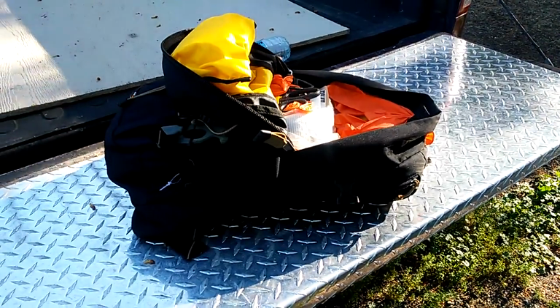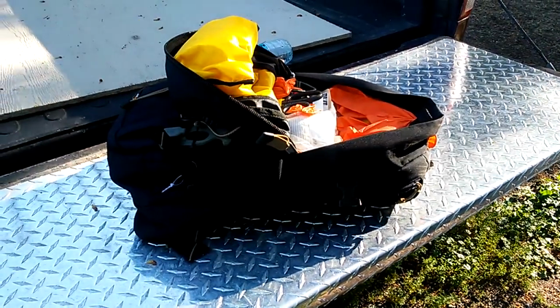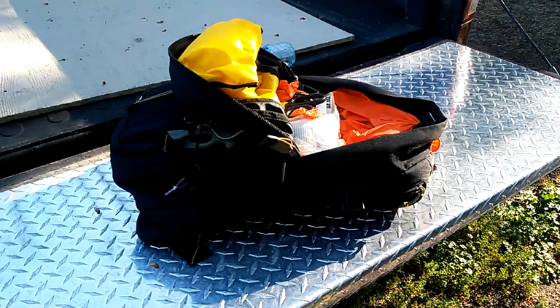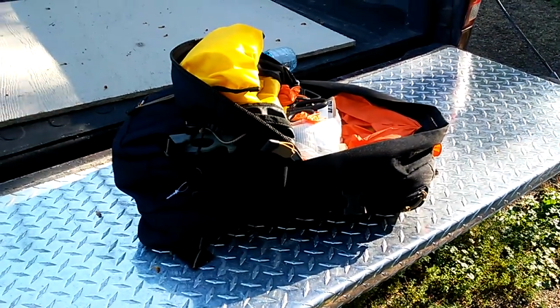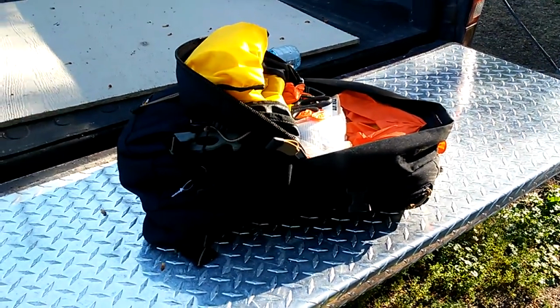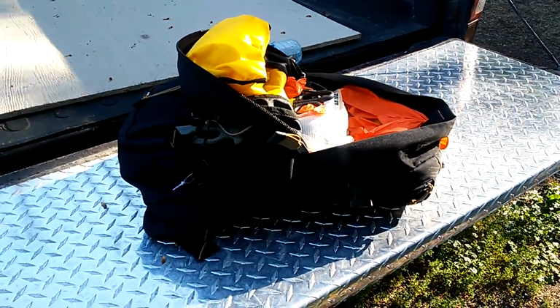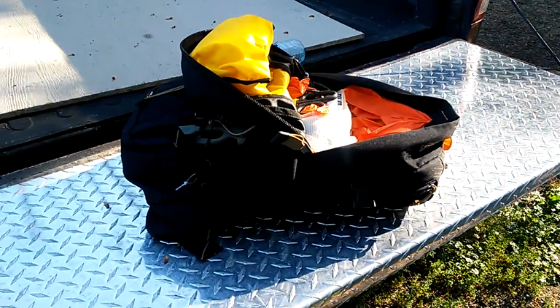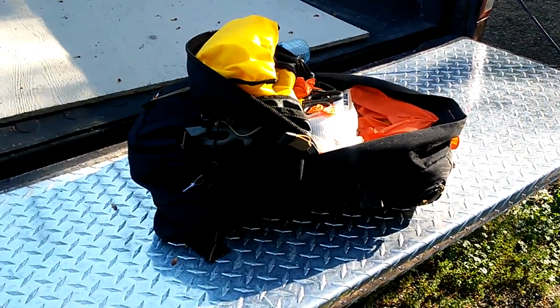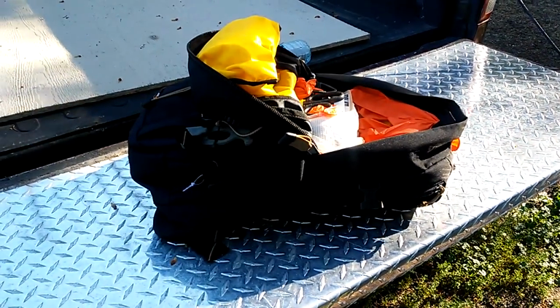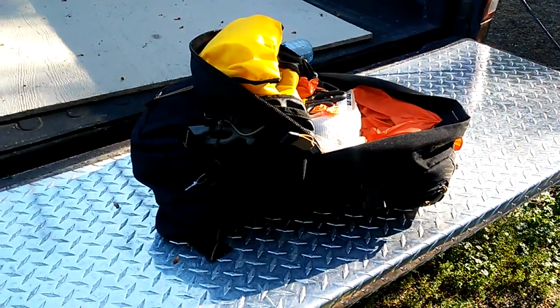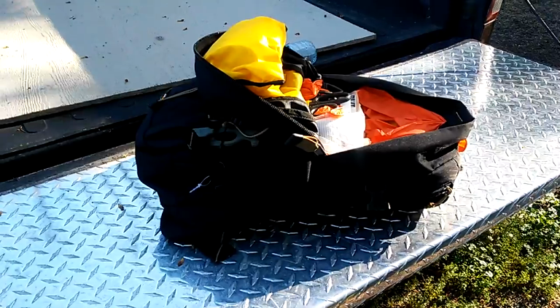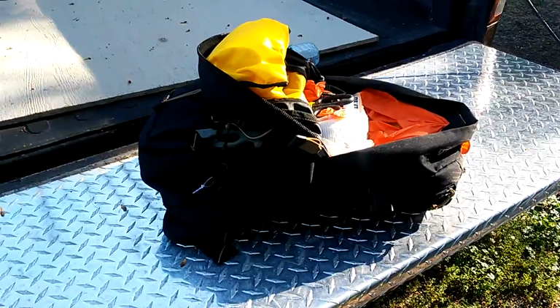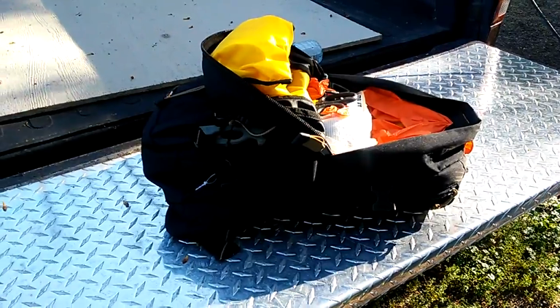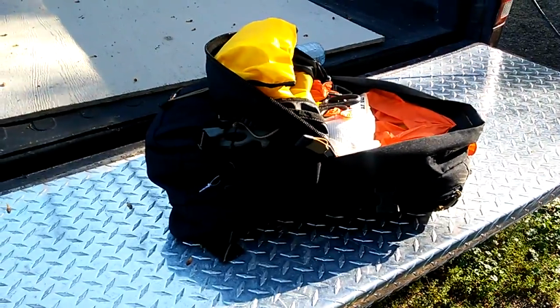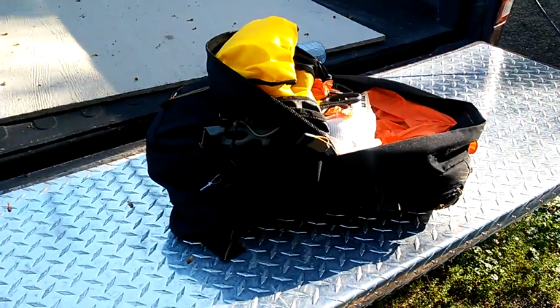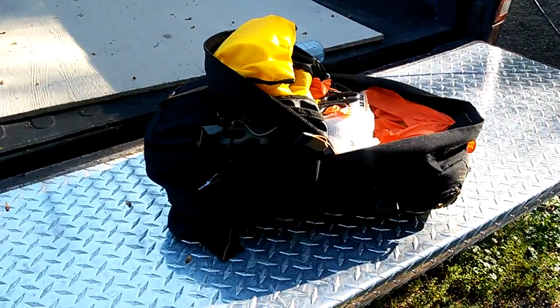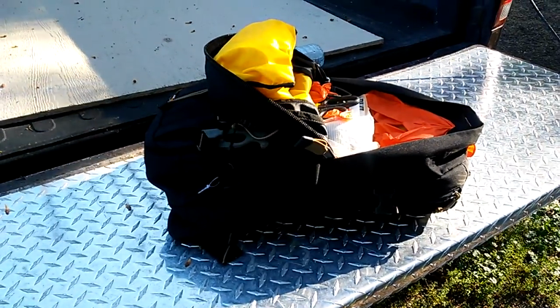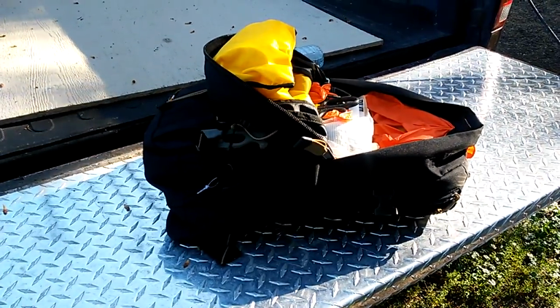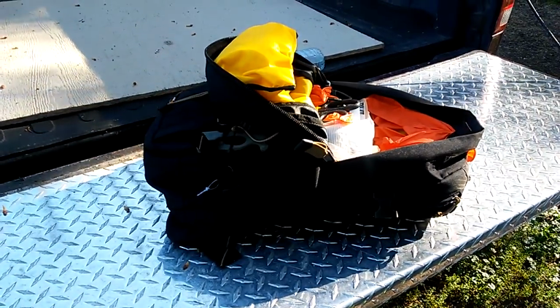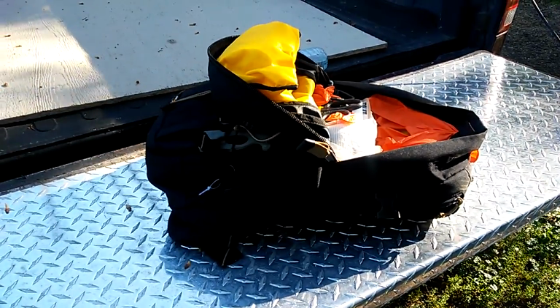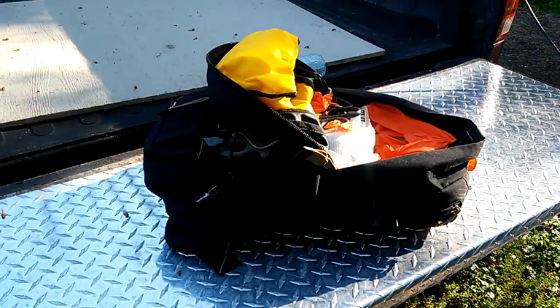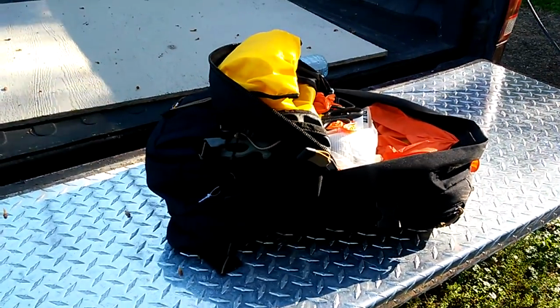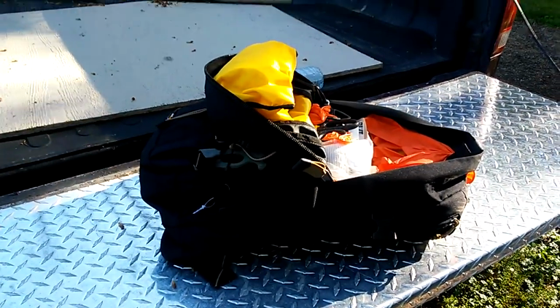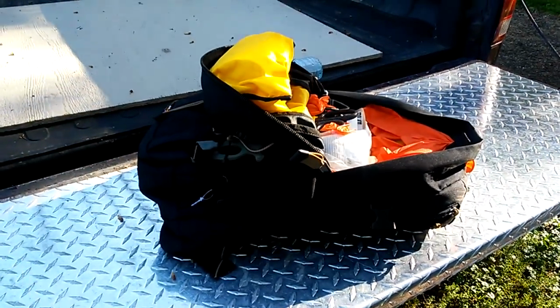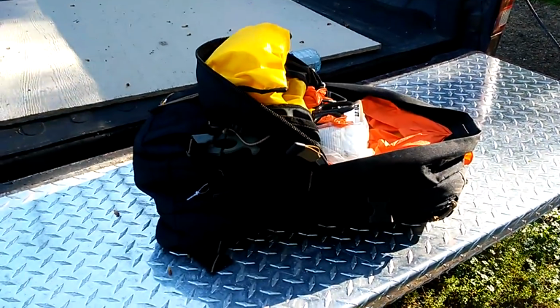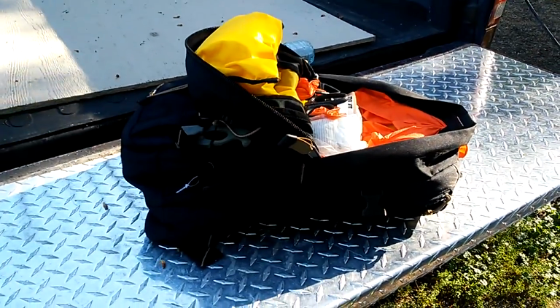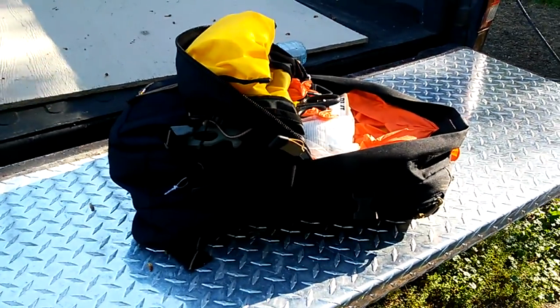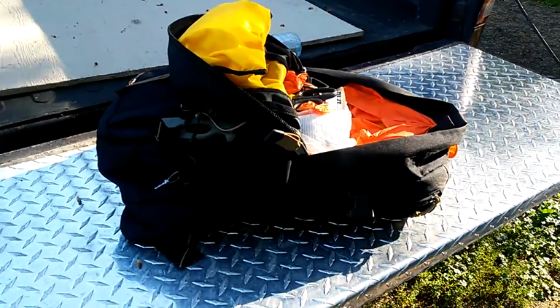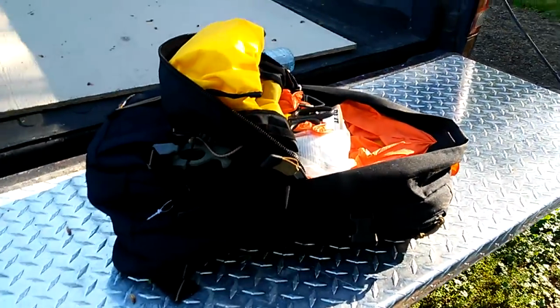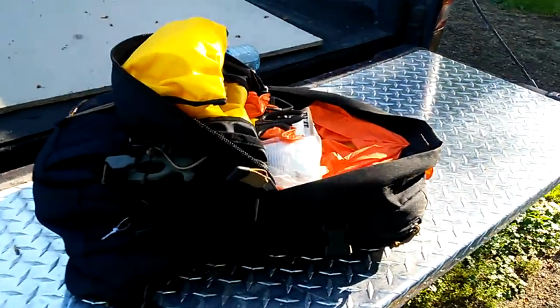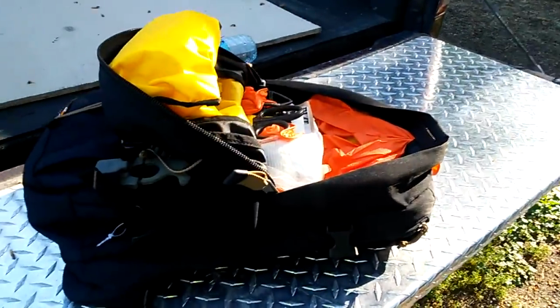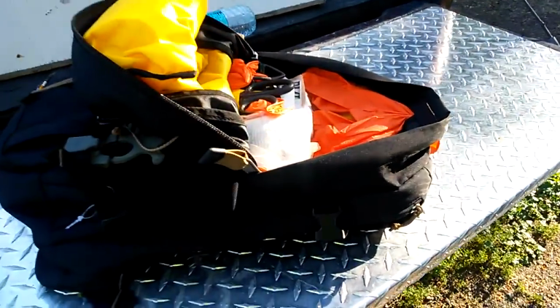Hey everybody, I'm going to do a quick video on my EDC backpack. I got this backpack and I'm pretty happy with it.